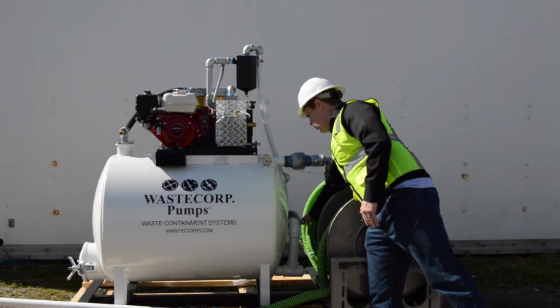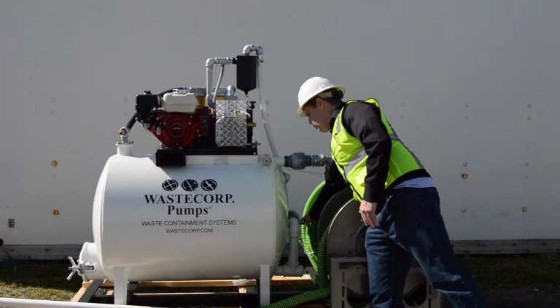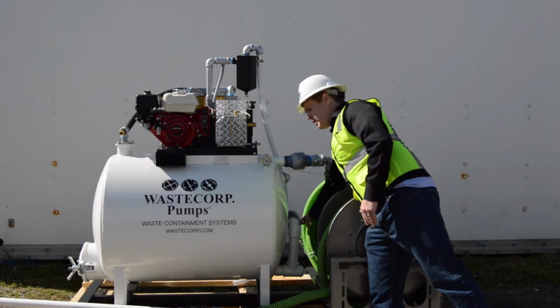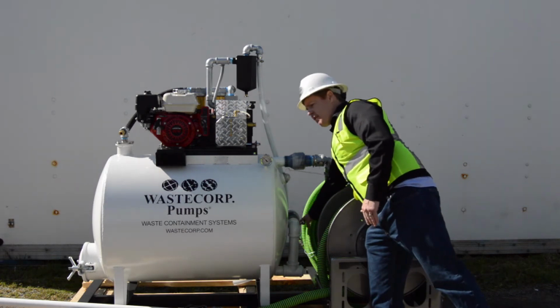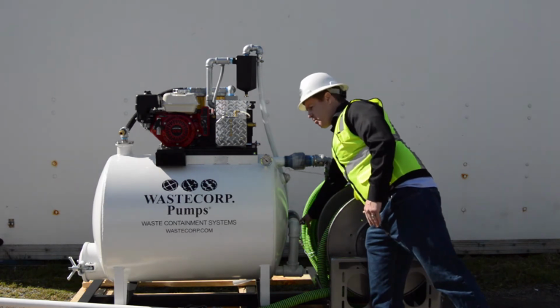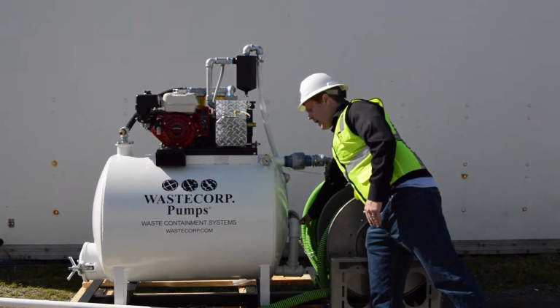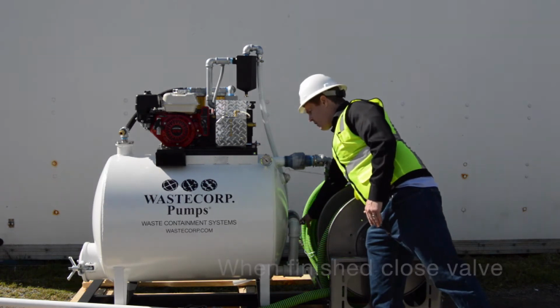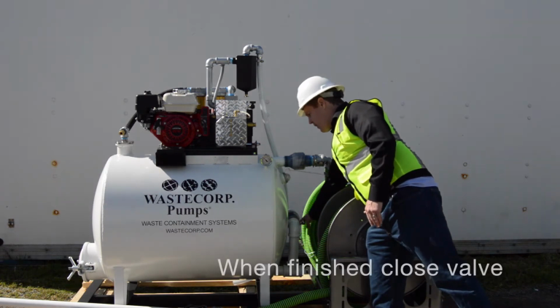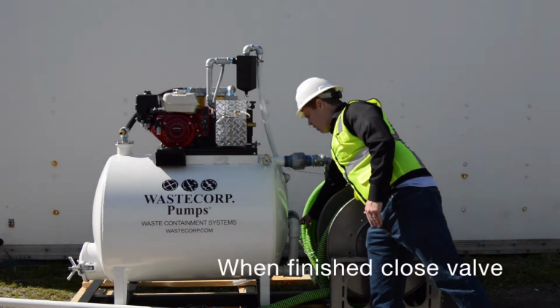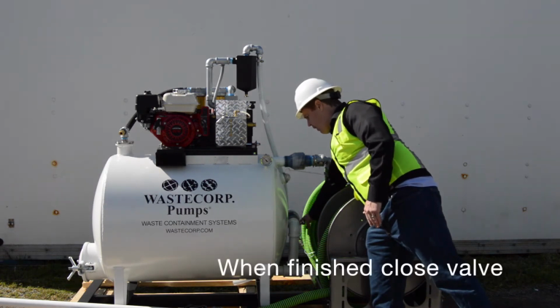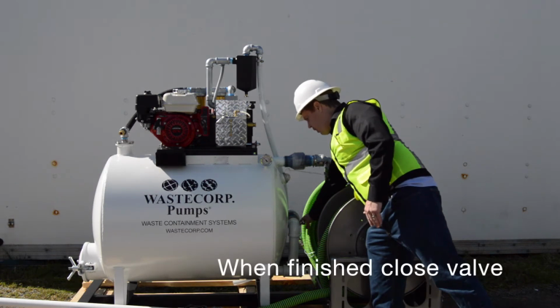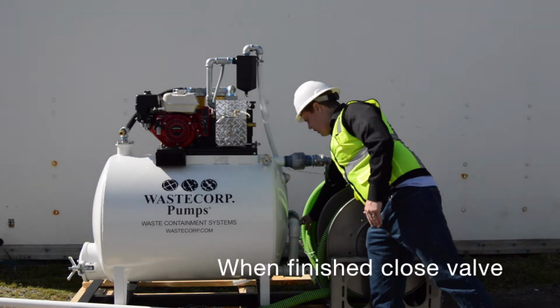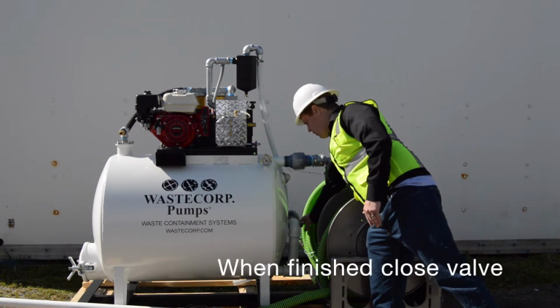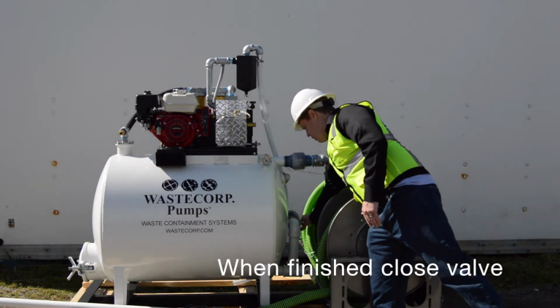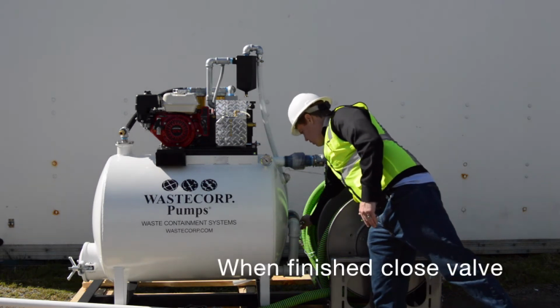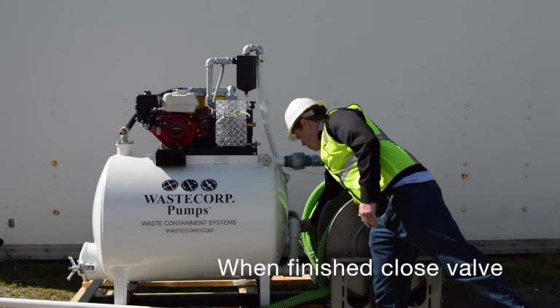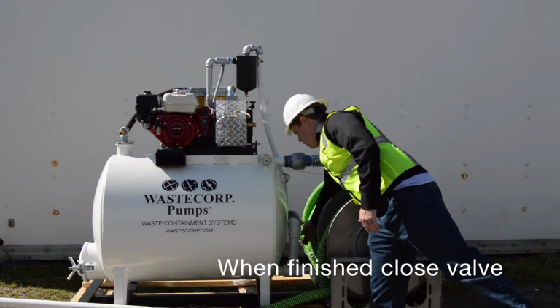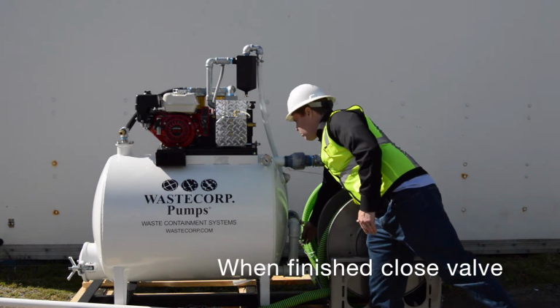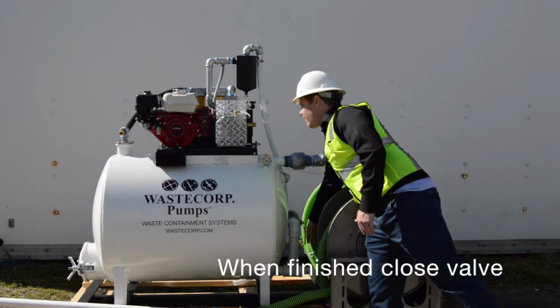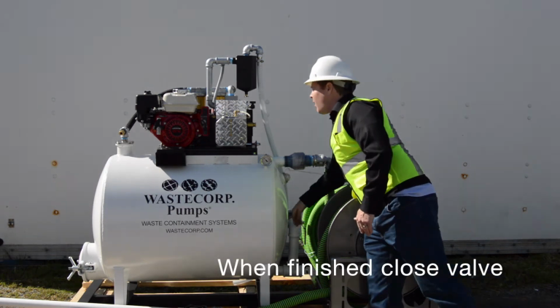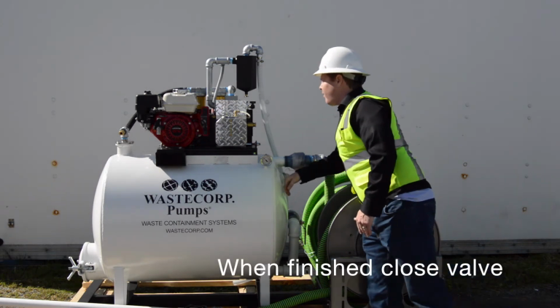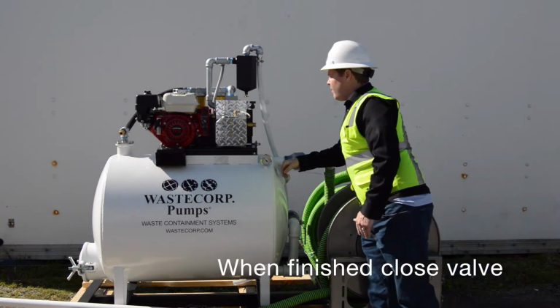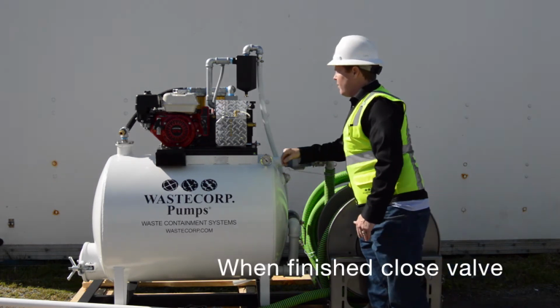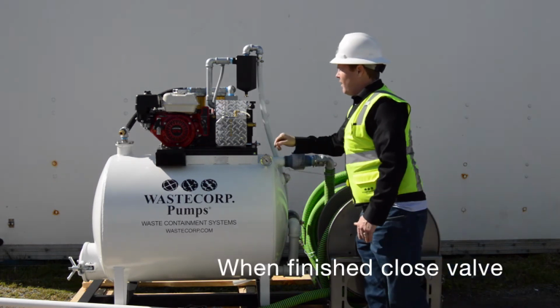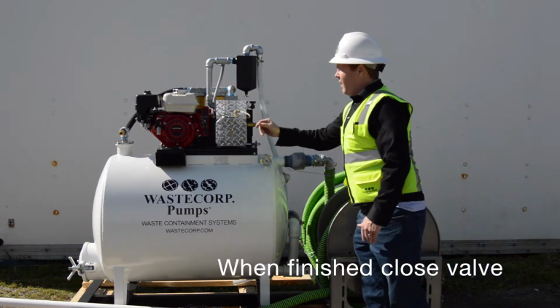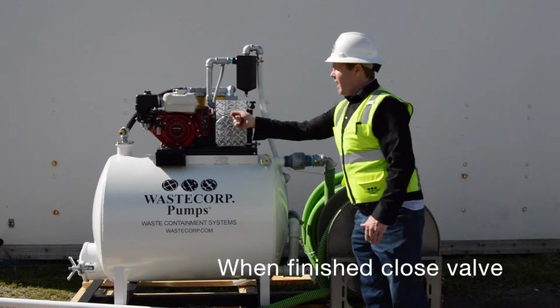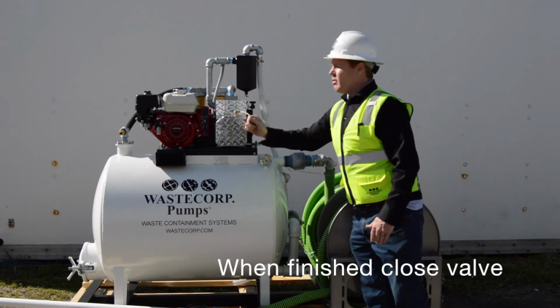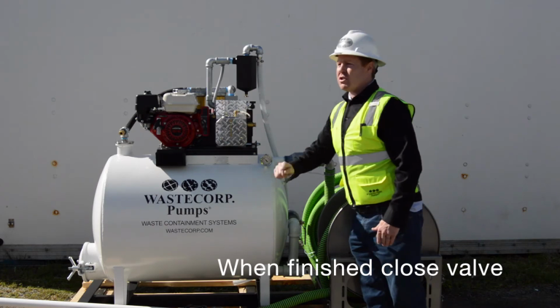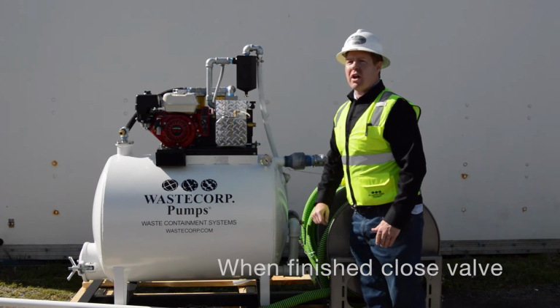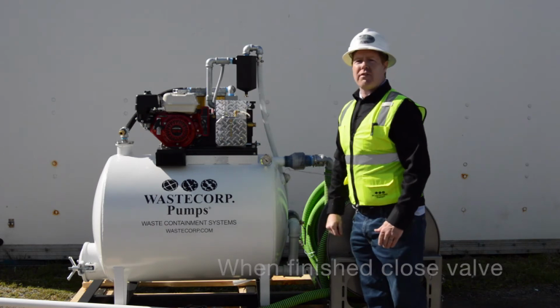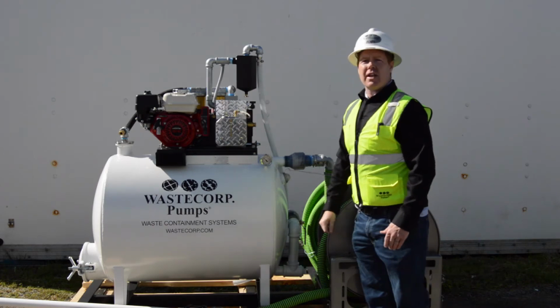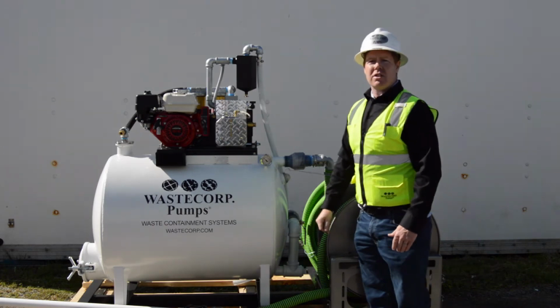Once the product is finished offloading, close the valve and you can shut off the engine.